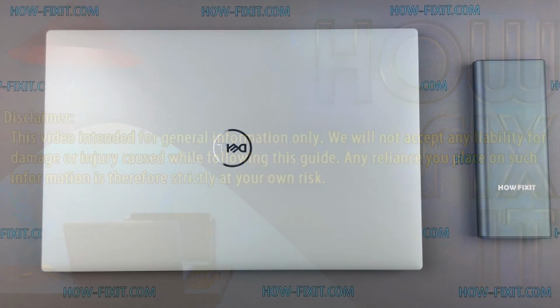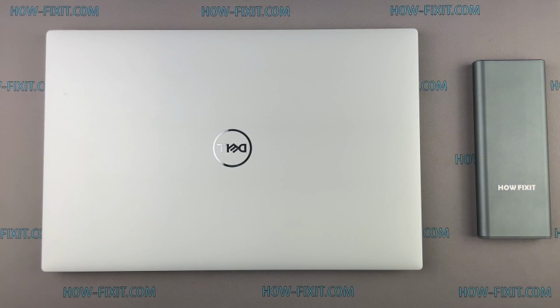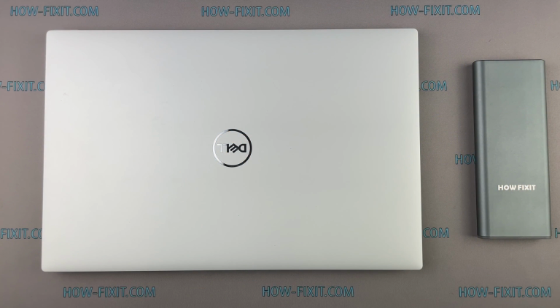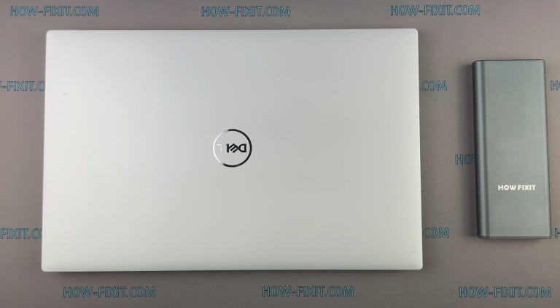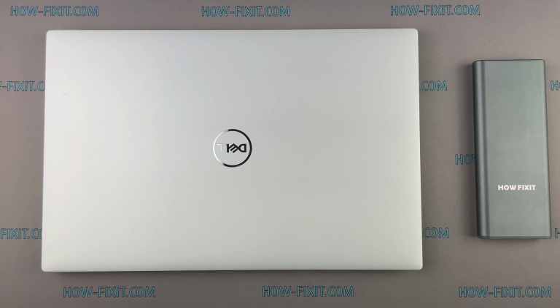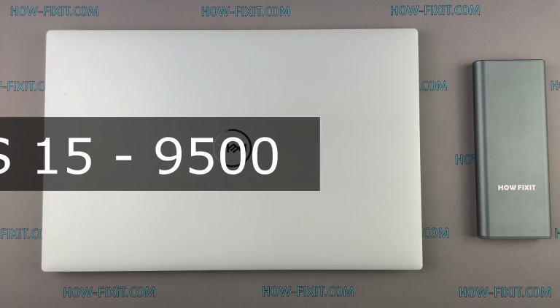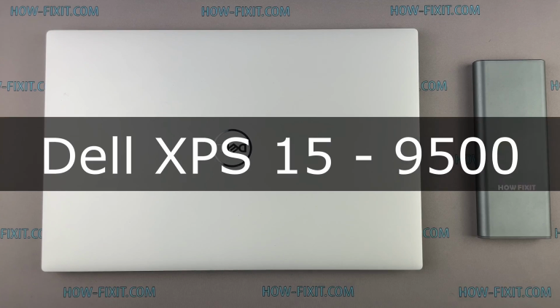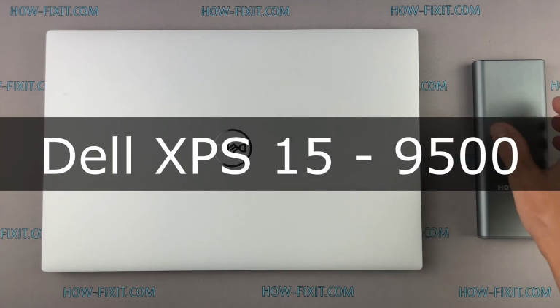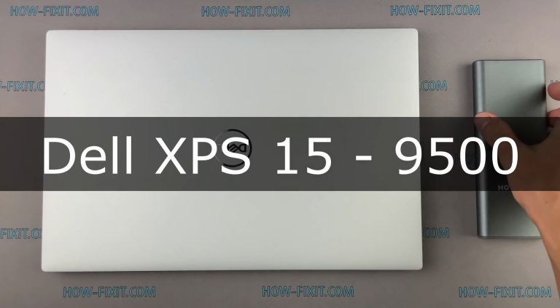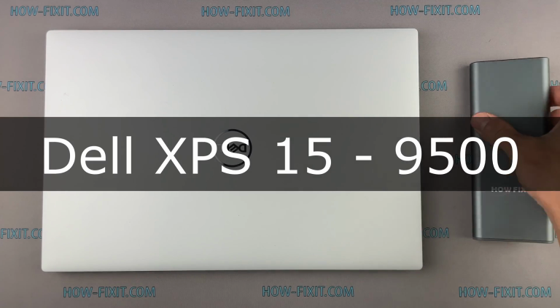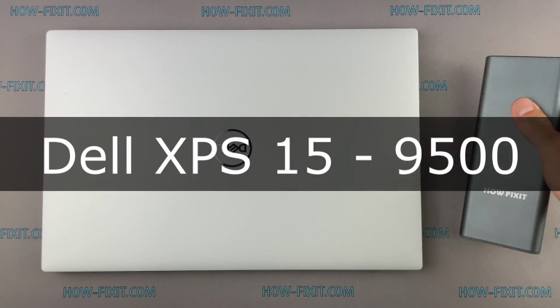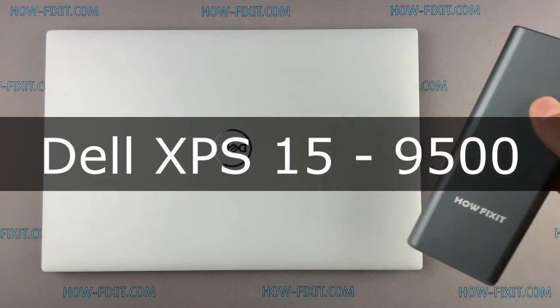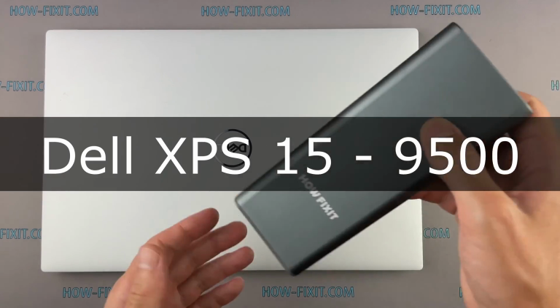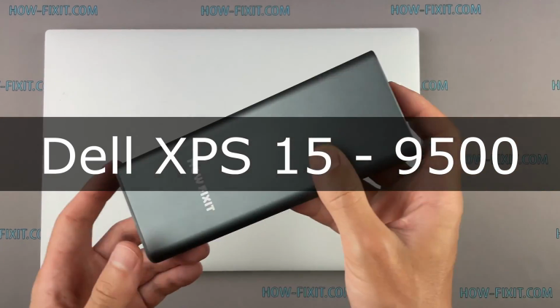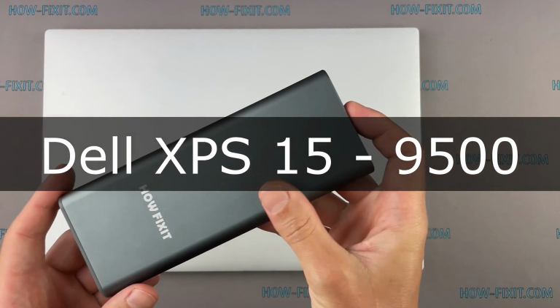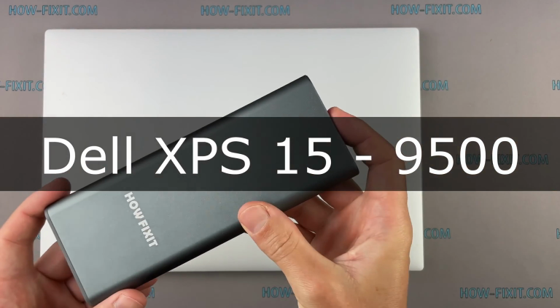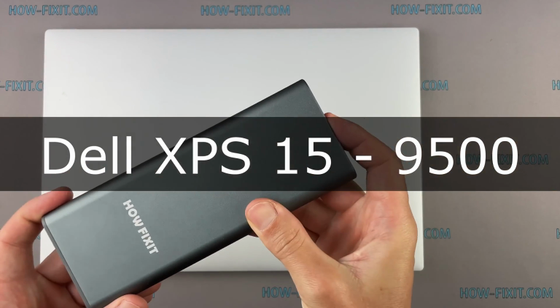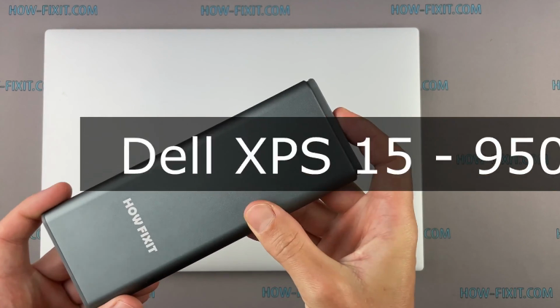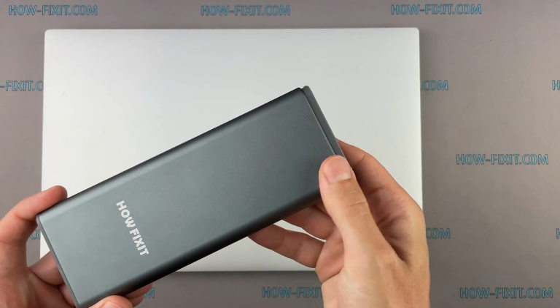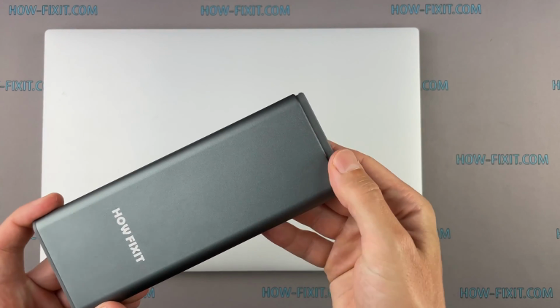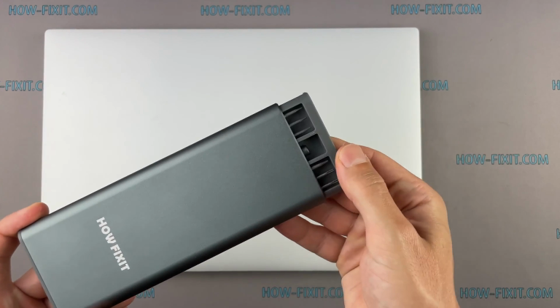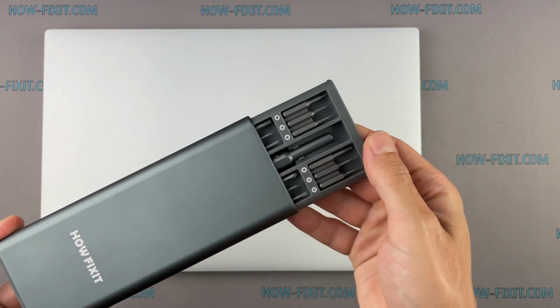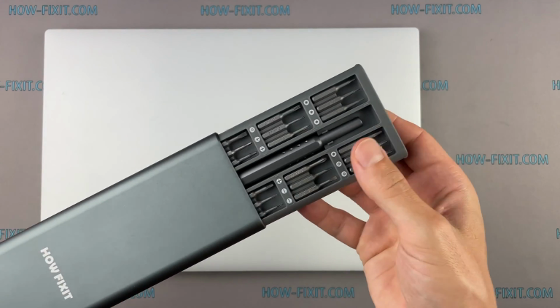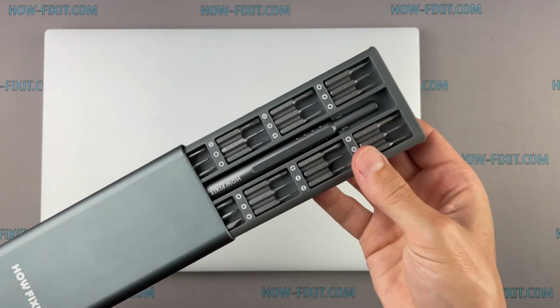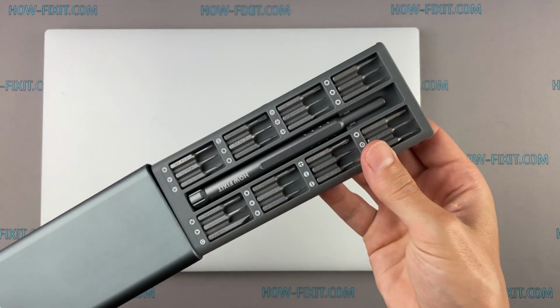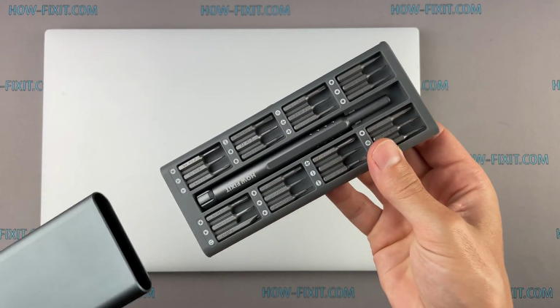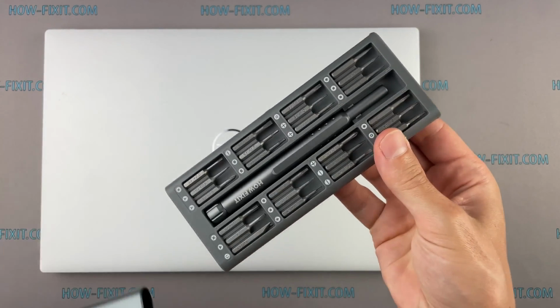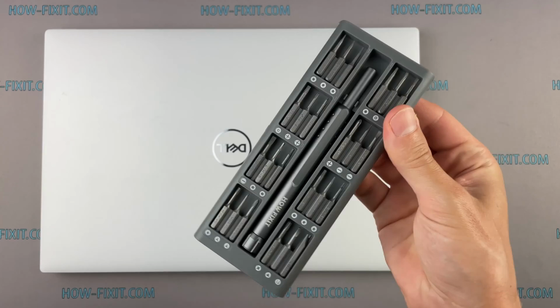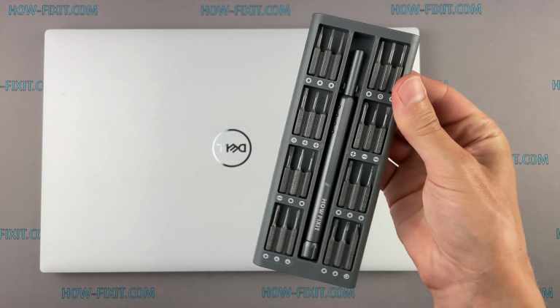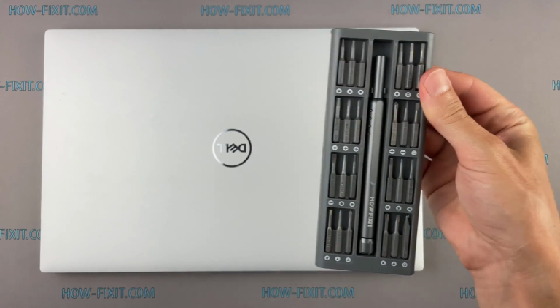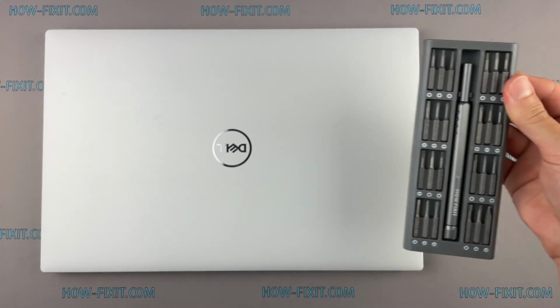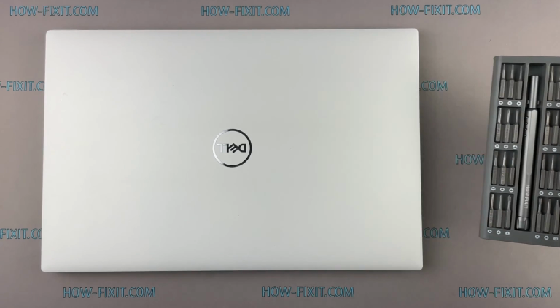Hello everyone, welcome to HowFixit. In this video I'm going to show you how to upgrade or install RAM in a laptop.